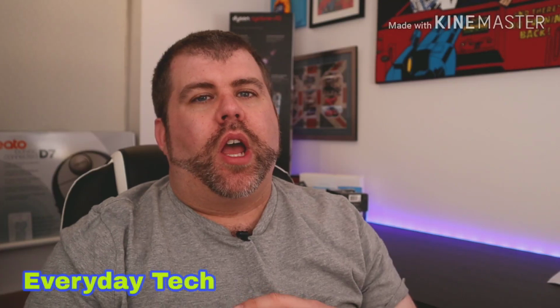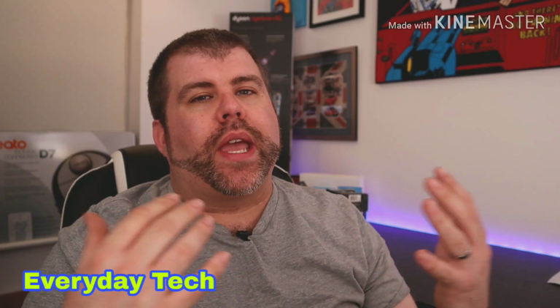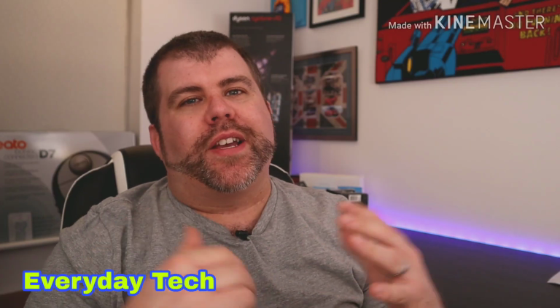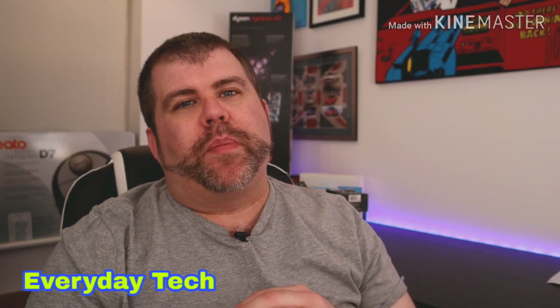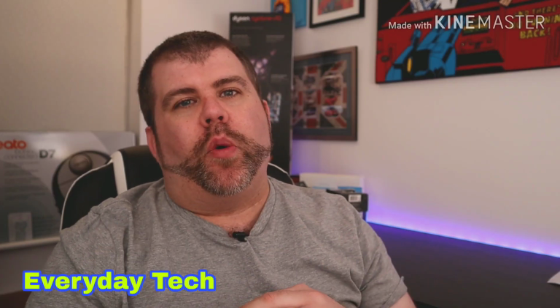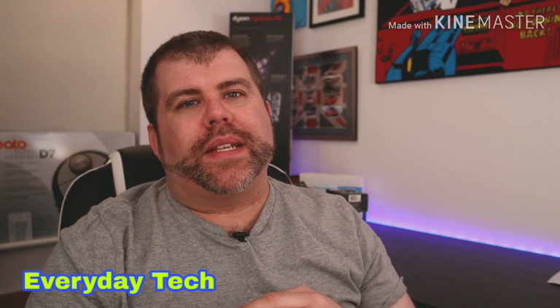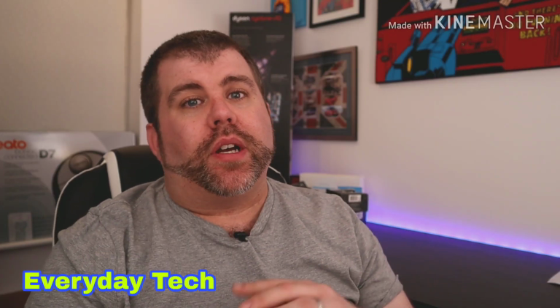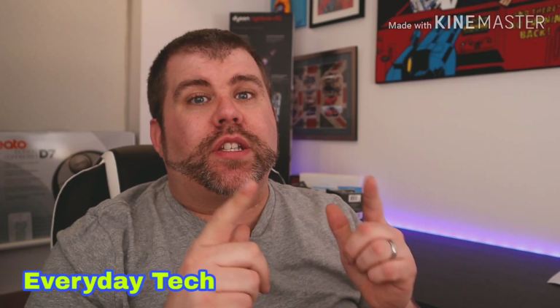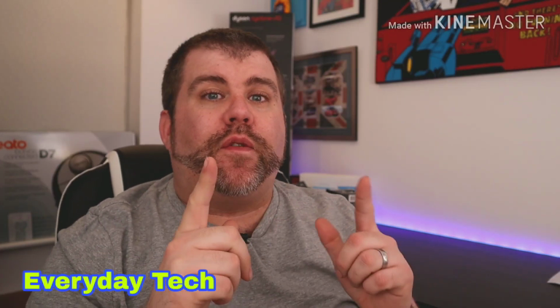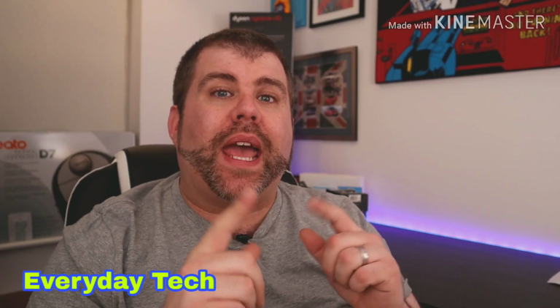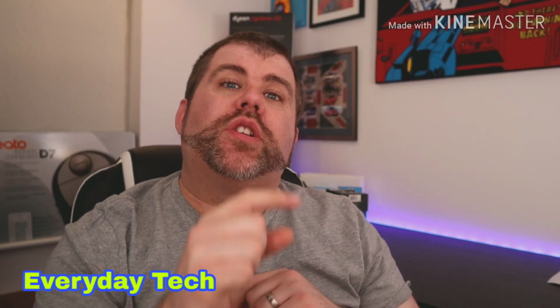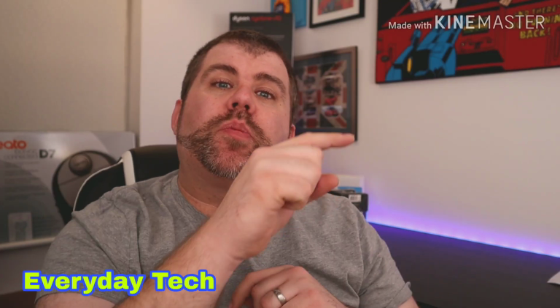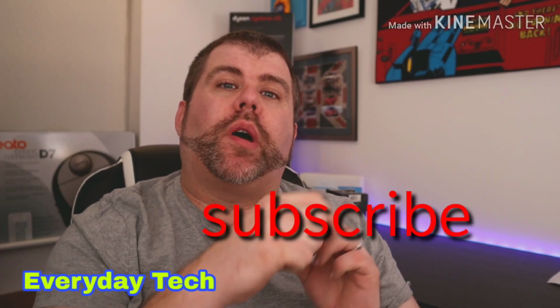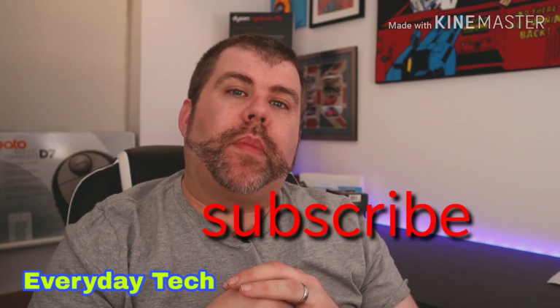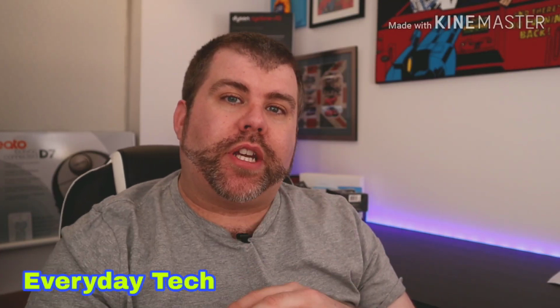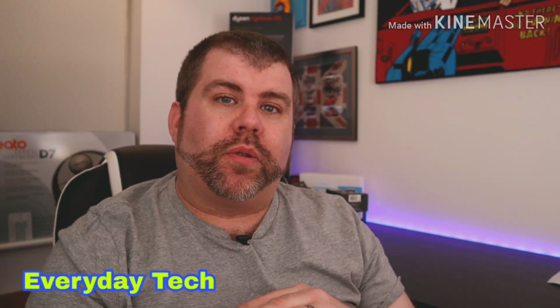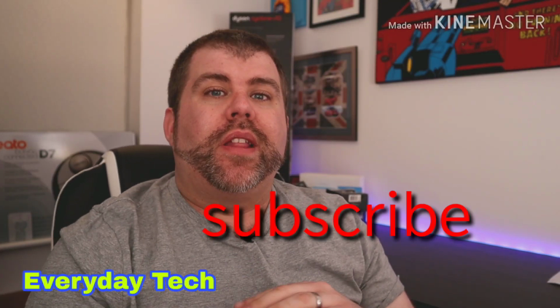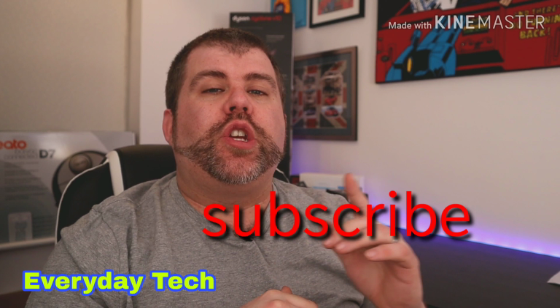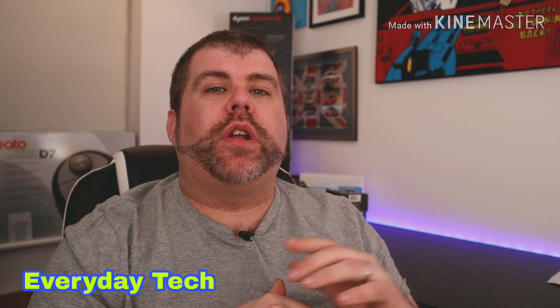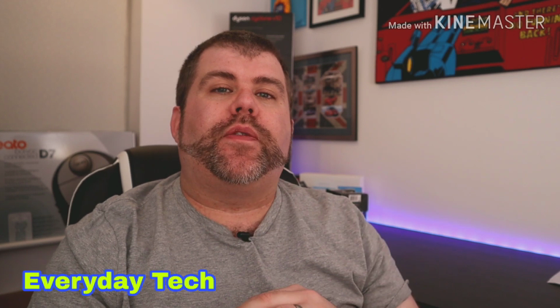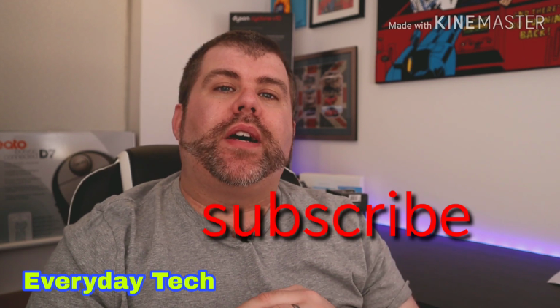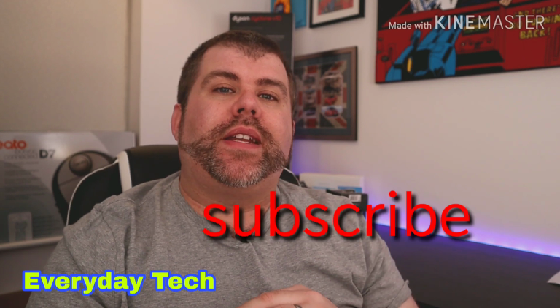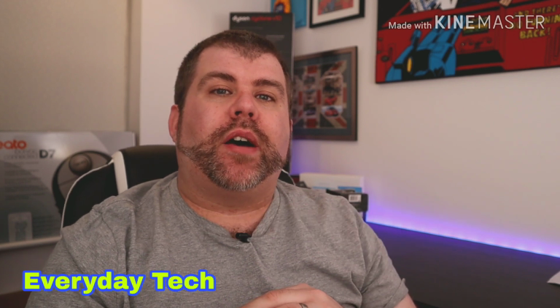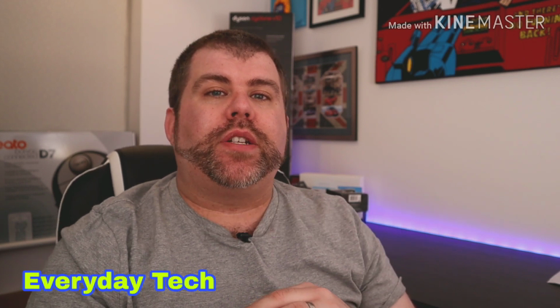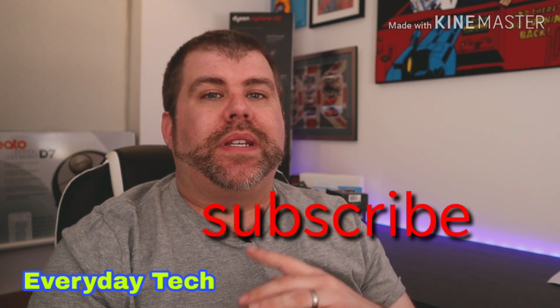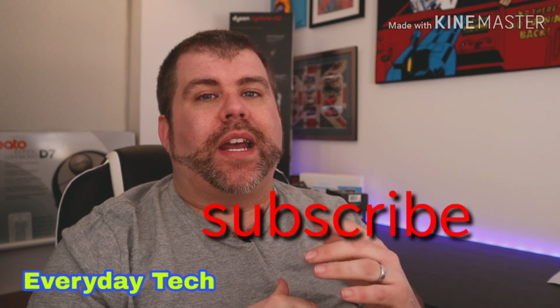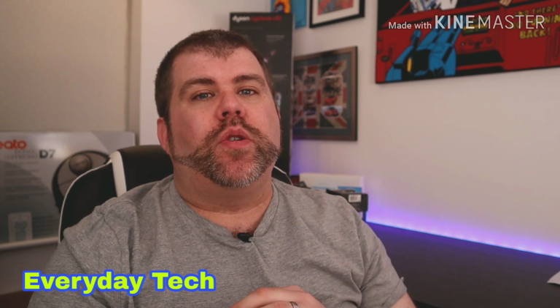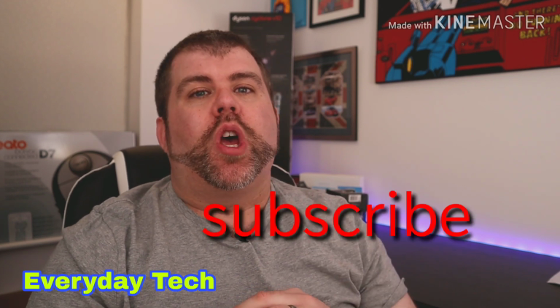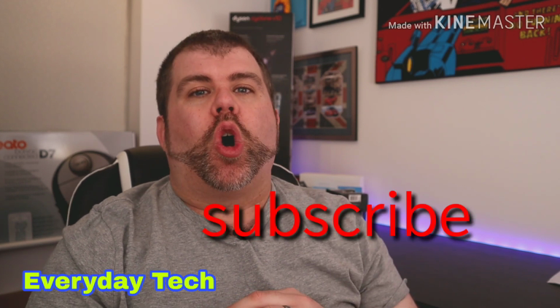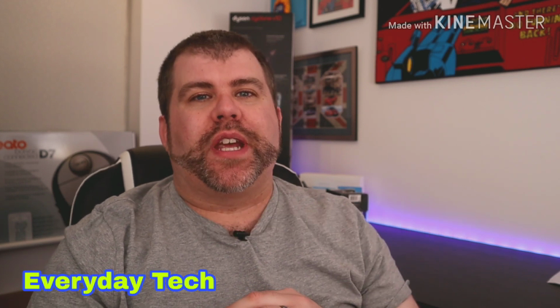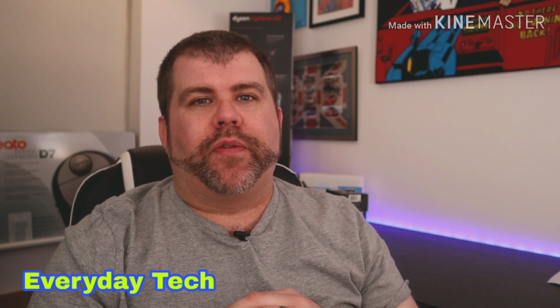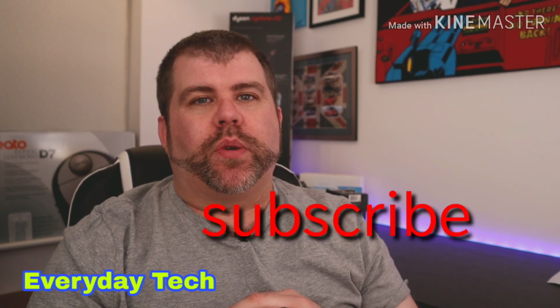Before we get started, don't forget to subscribe to my channel — you'll be notified anytime I do any tech news or tech reviews.